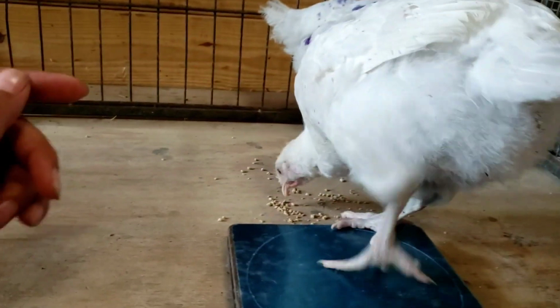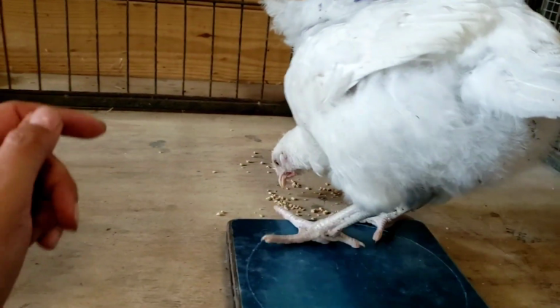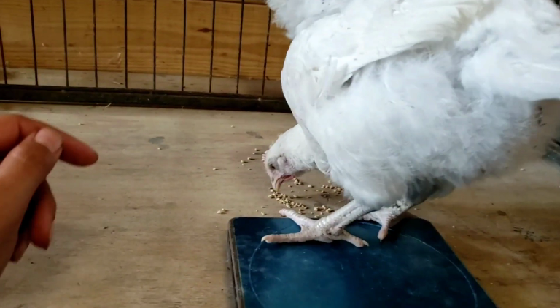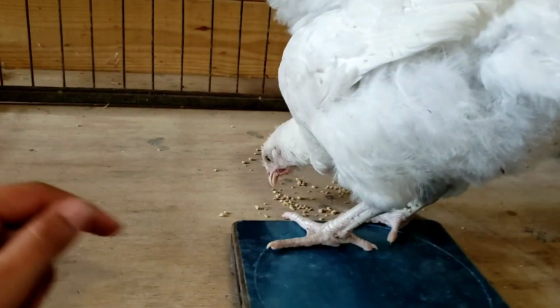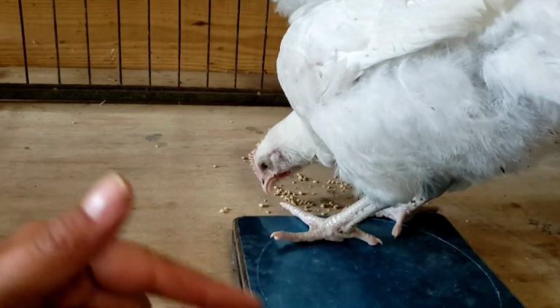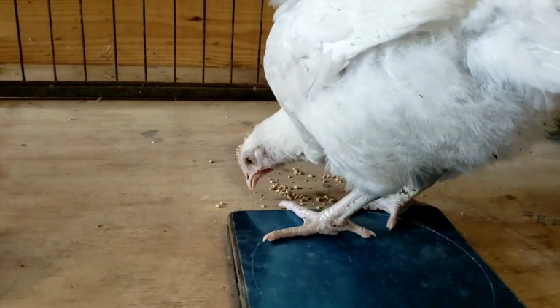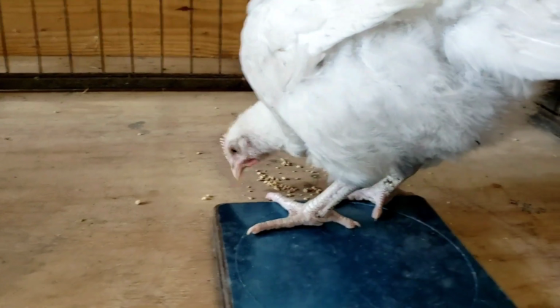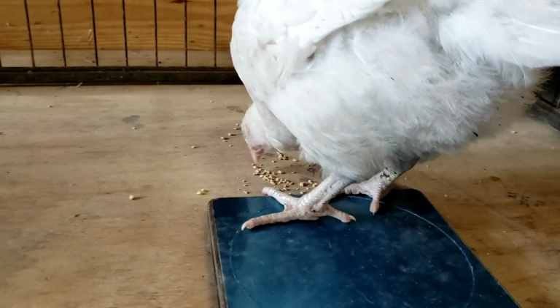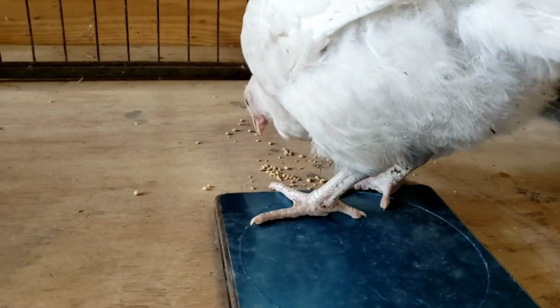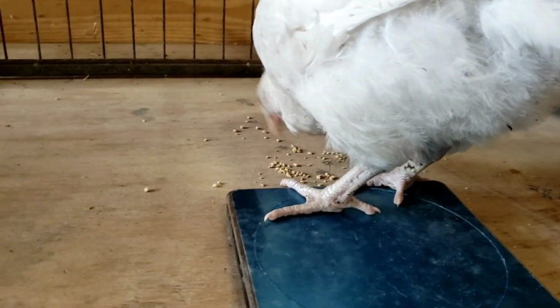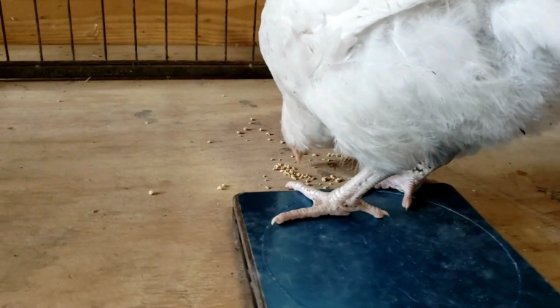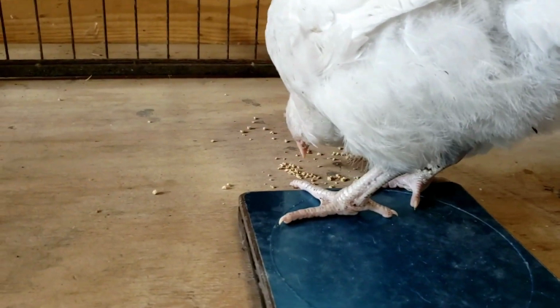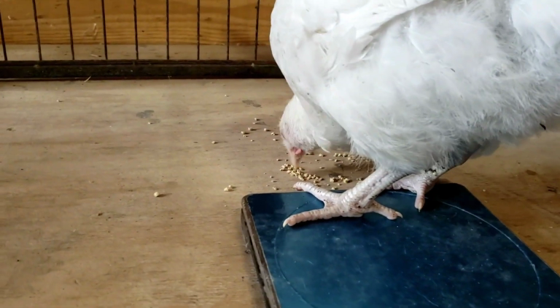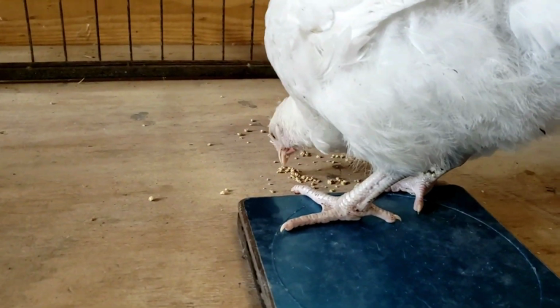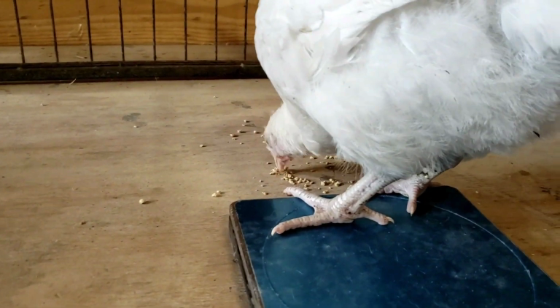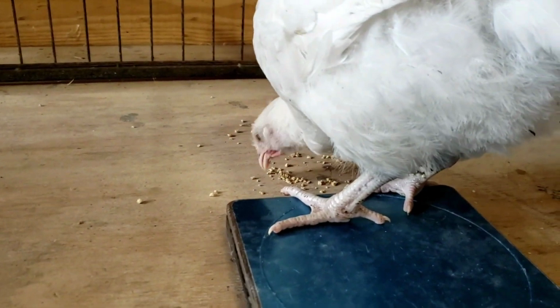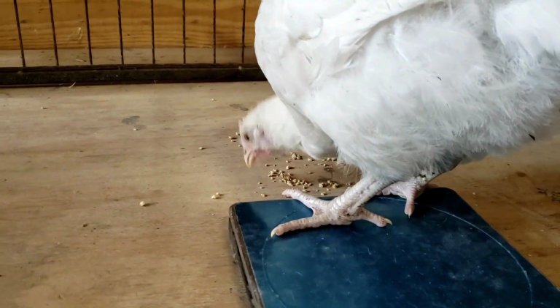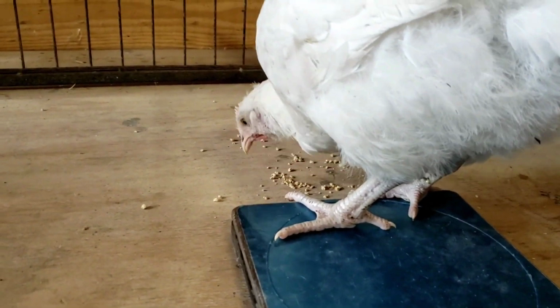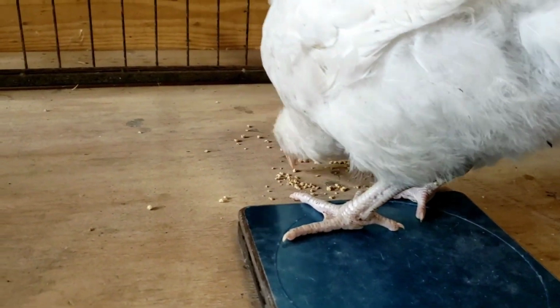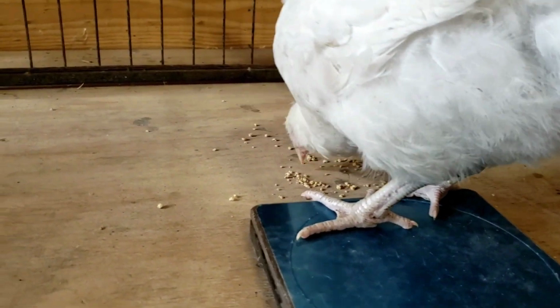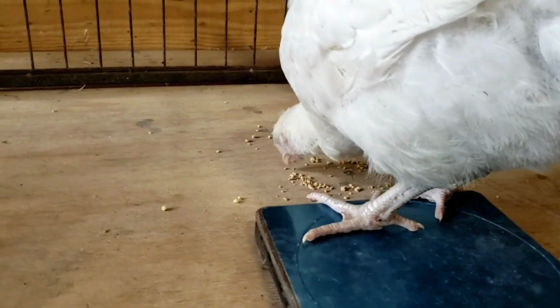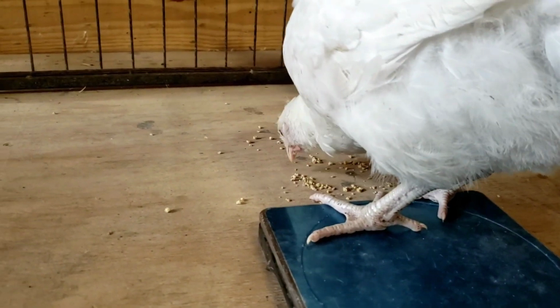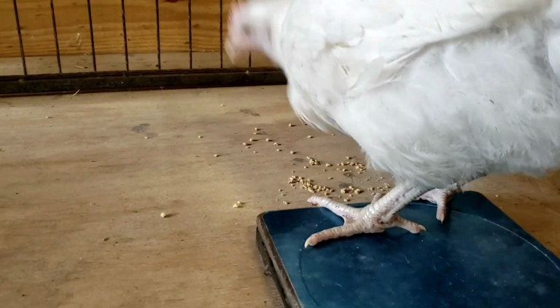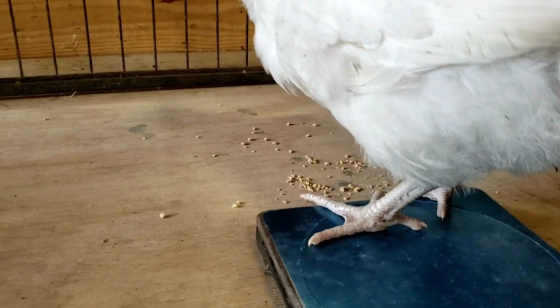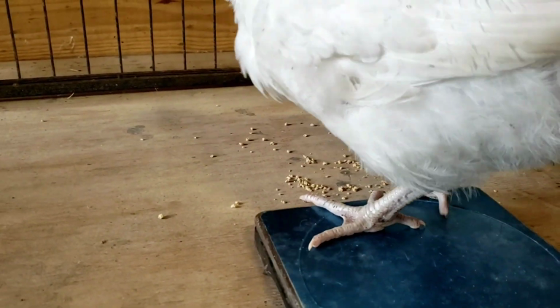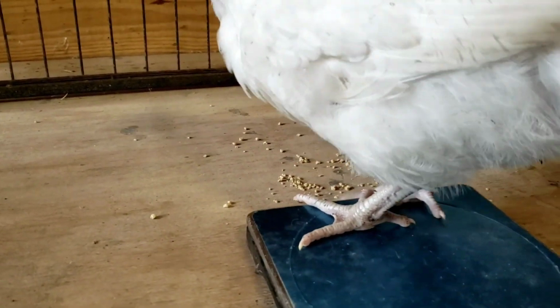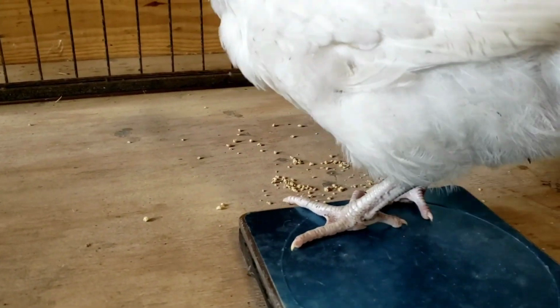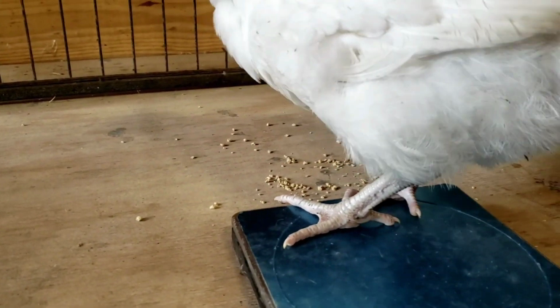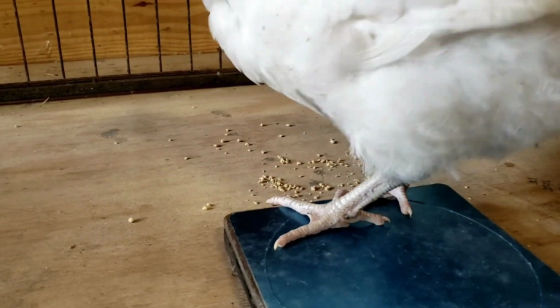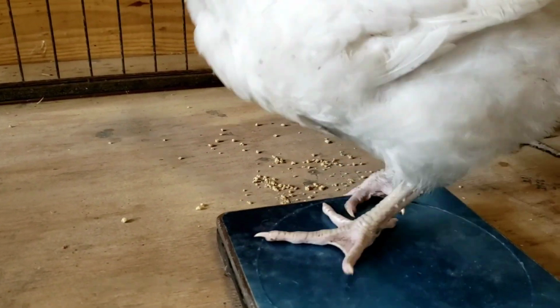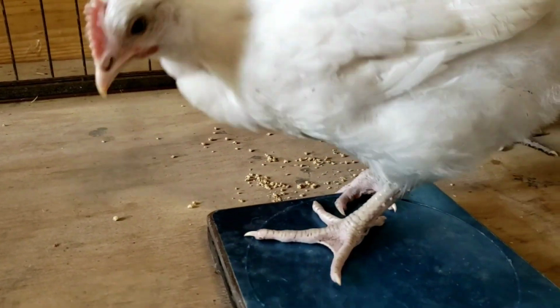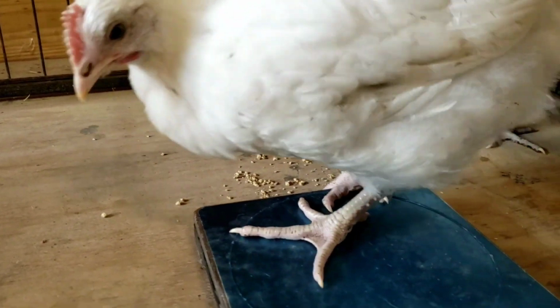I gave them a sprinkling of feed for entertainment. It's a 20% all-flock starter.